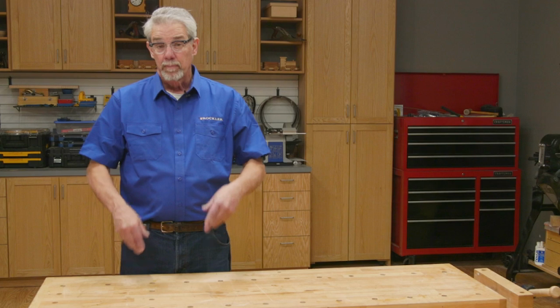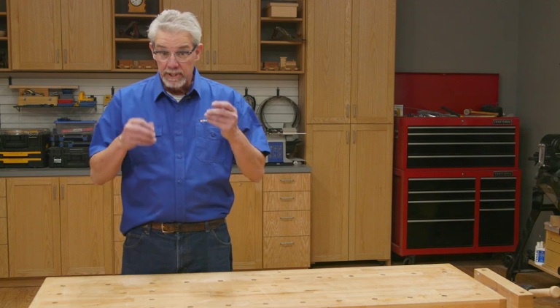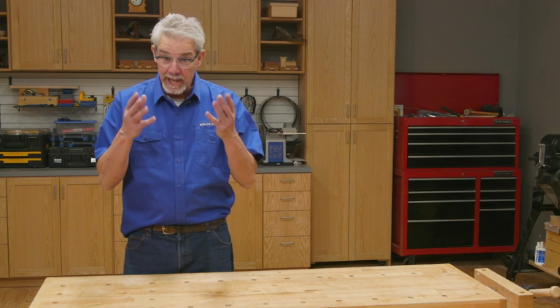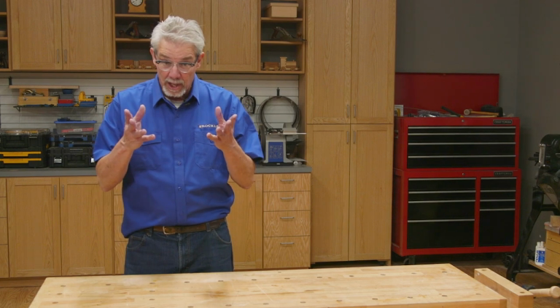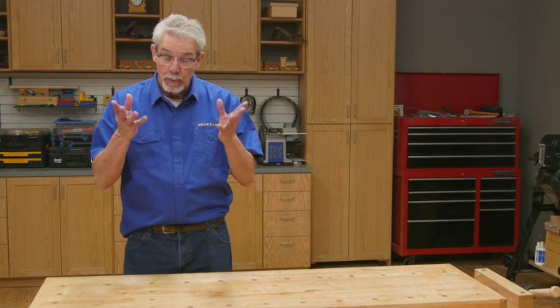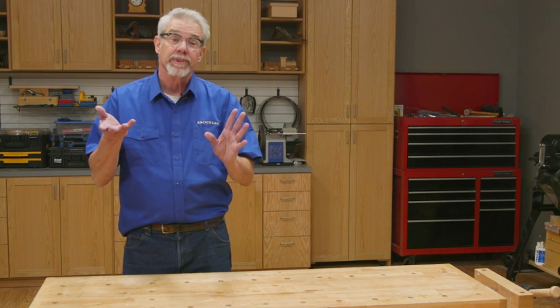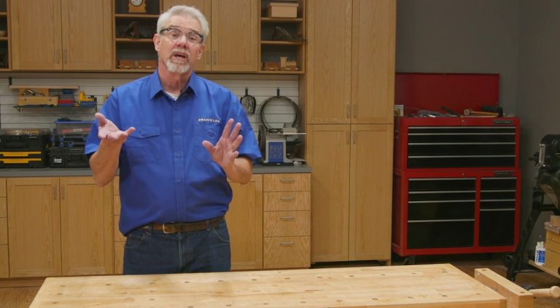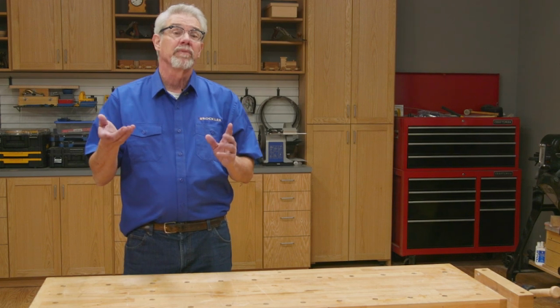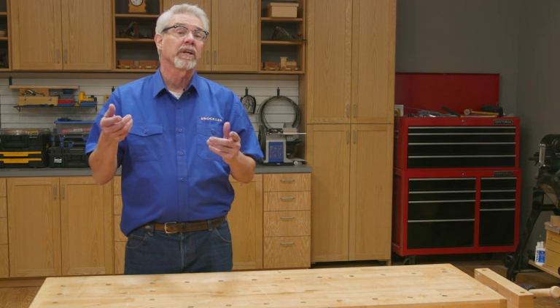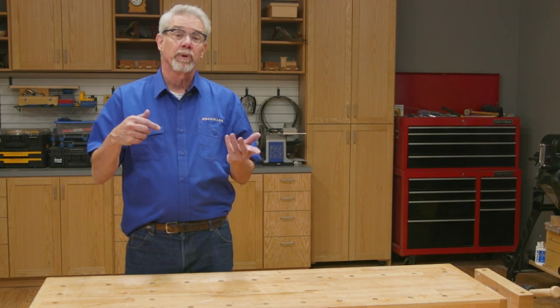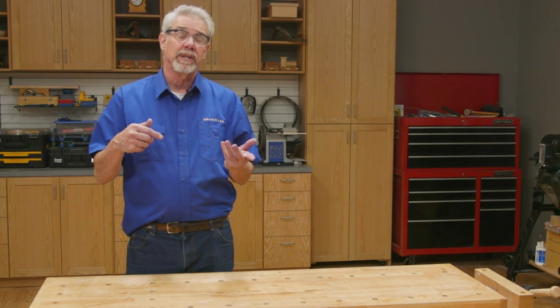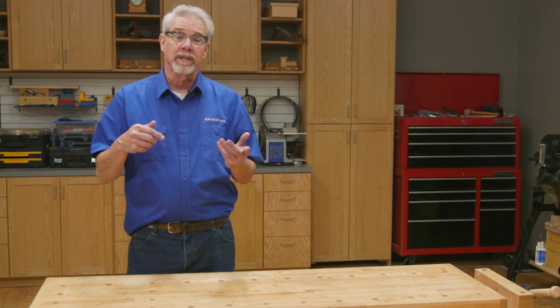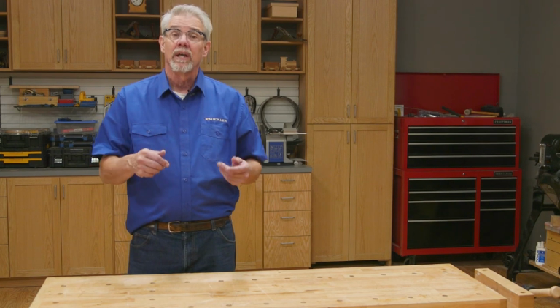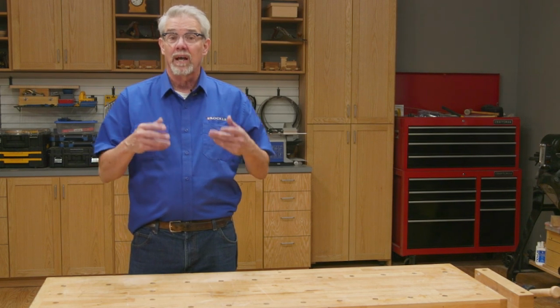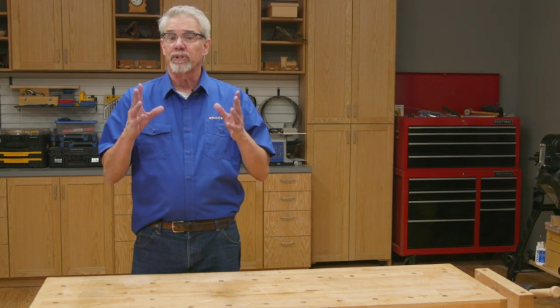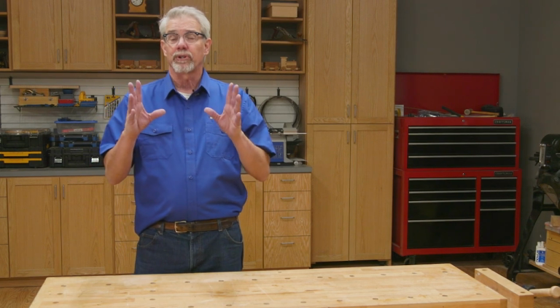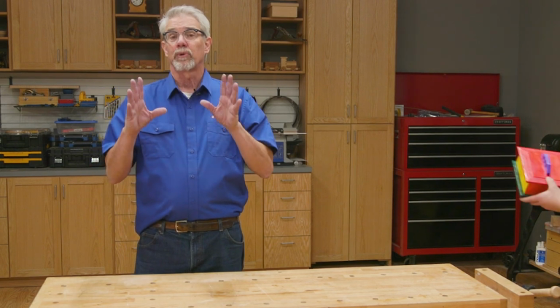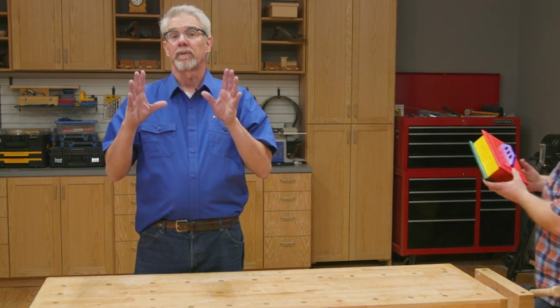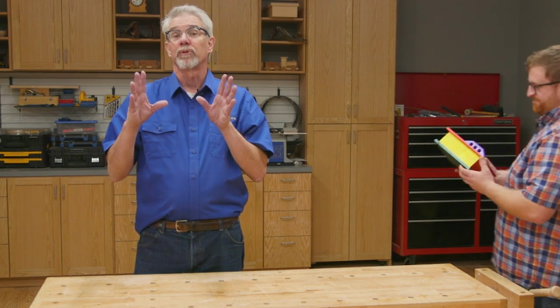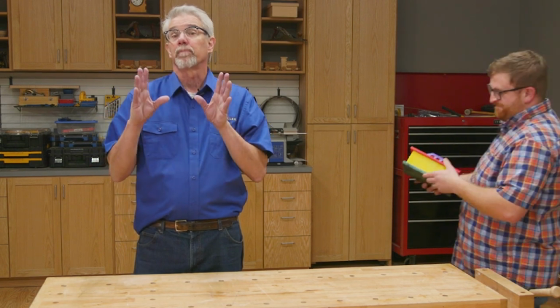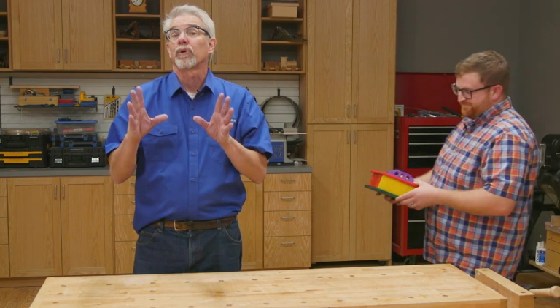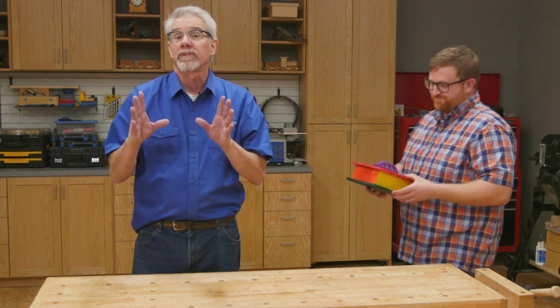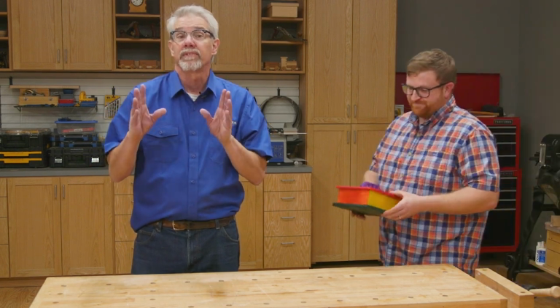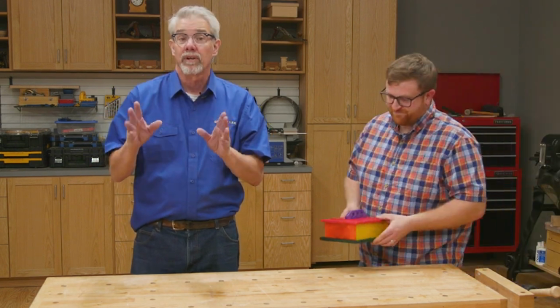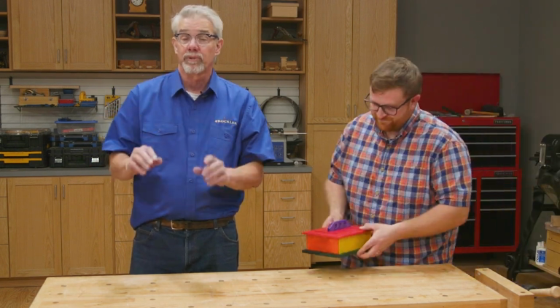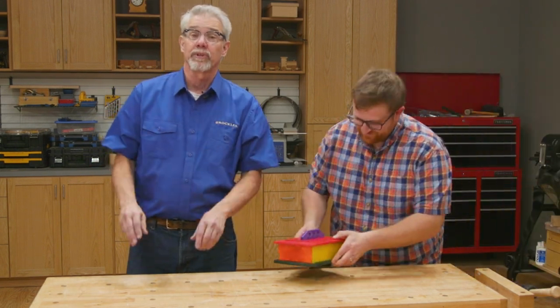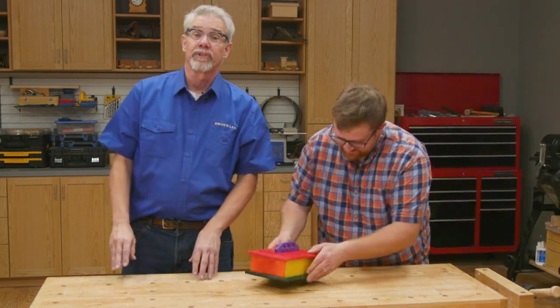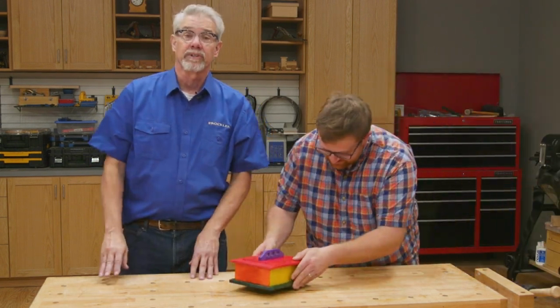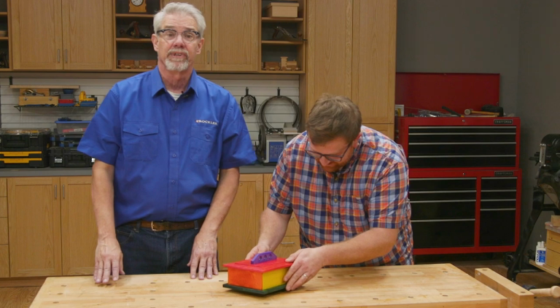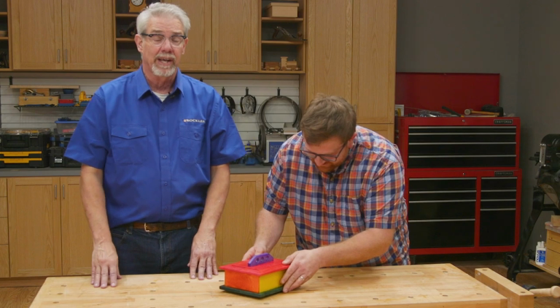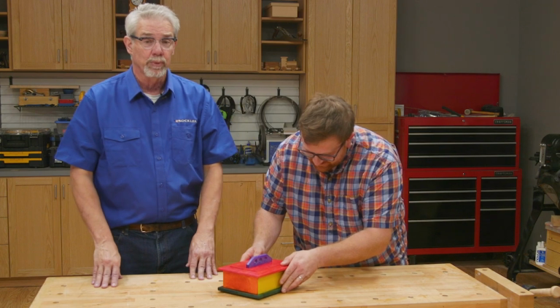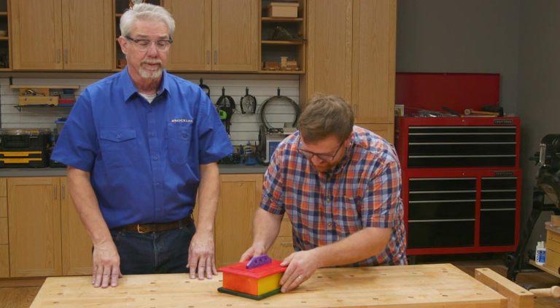With the help of Nick Brady, I'm going to show you one of the most impressive characteristics of dyed wood.